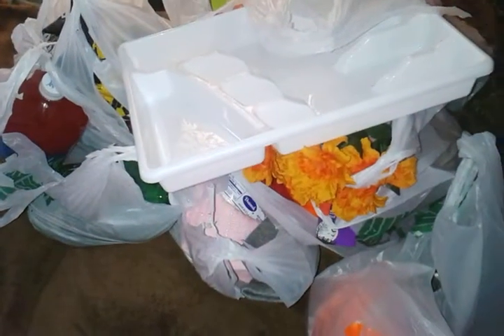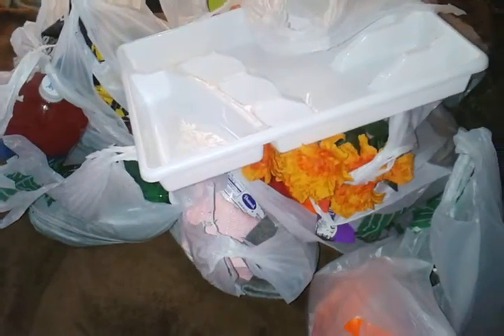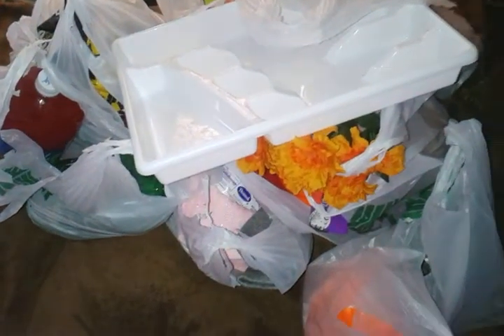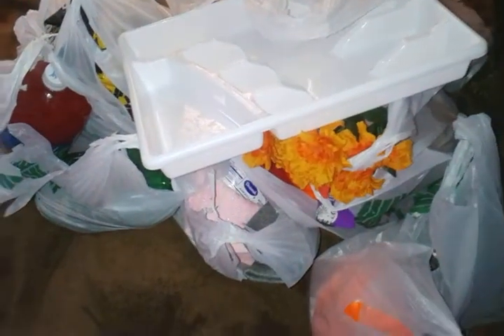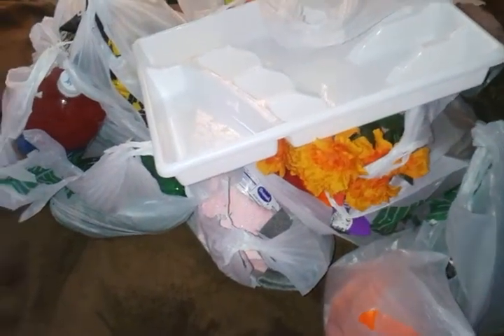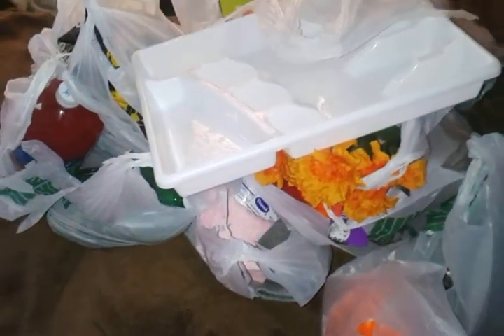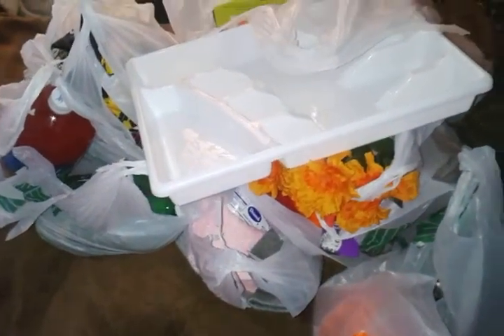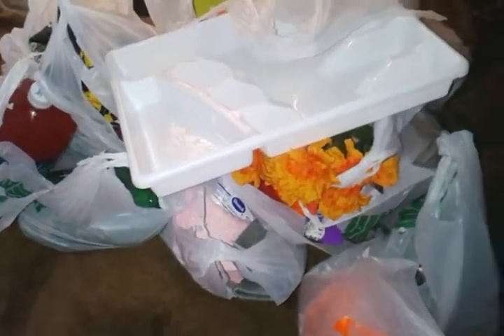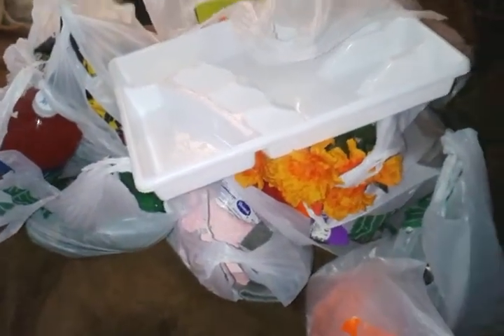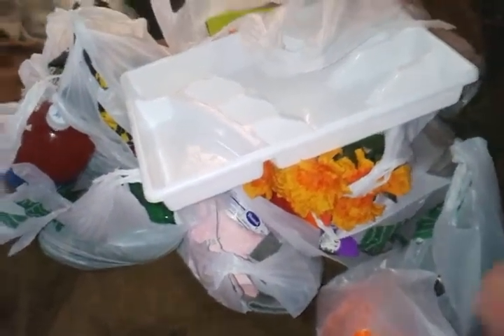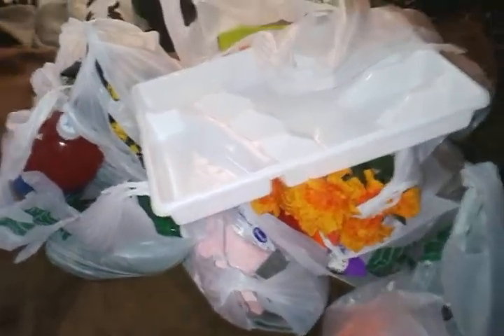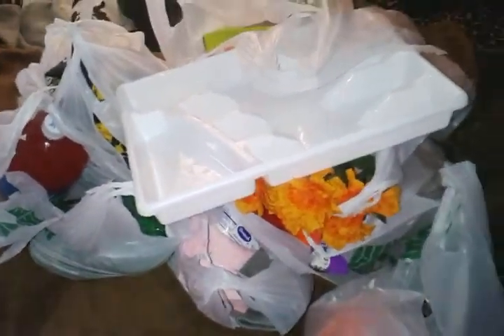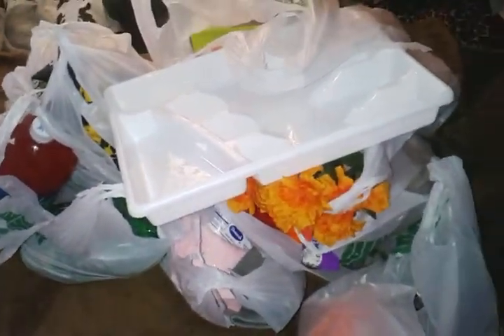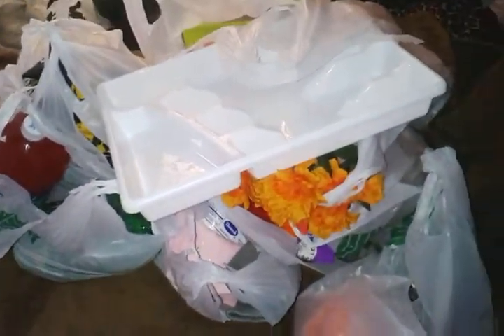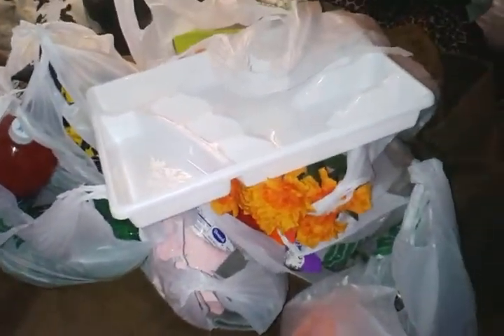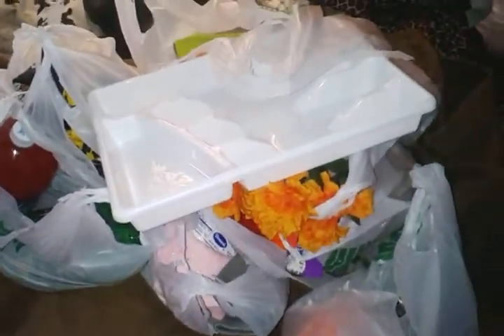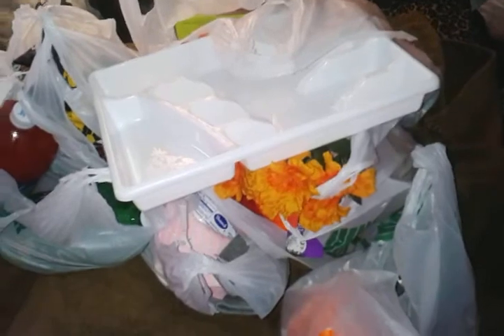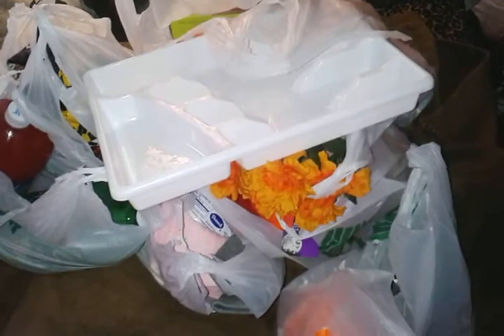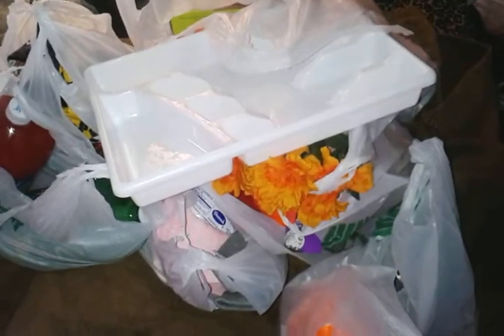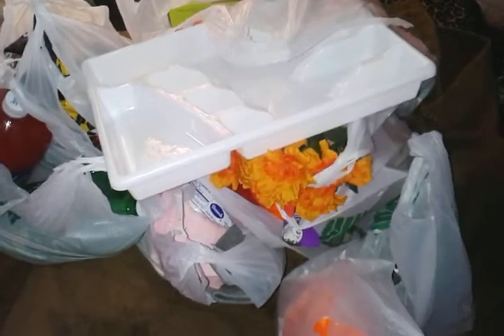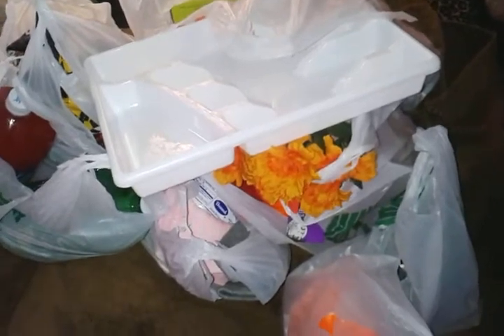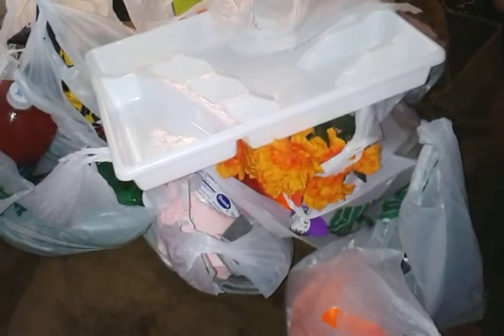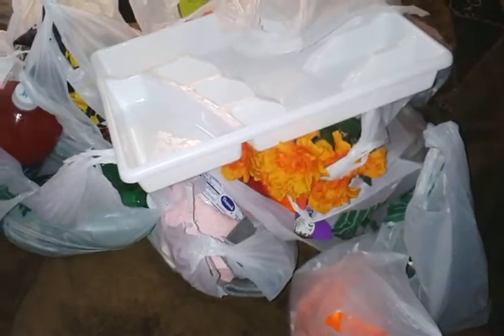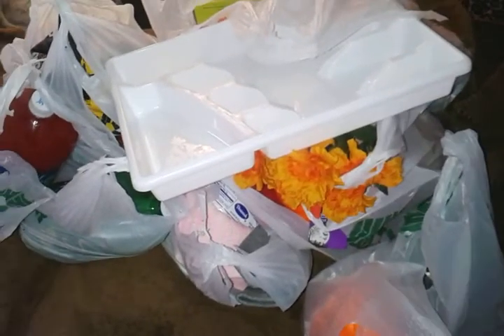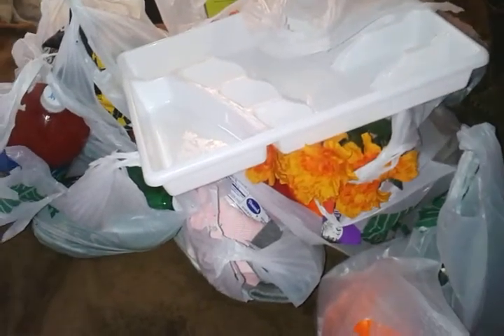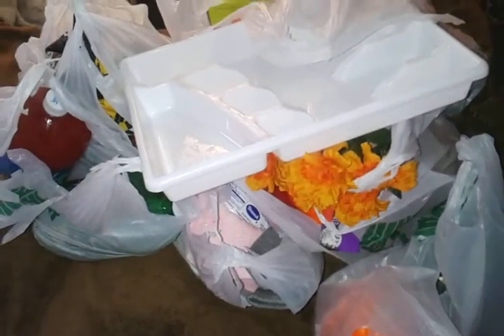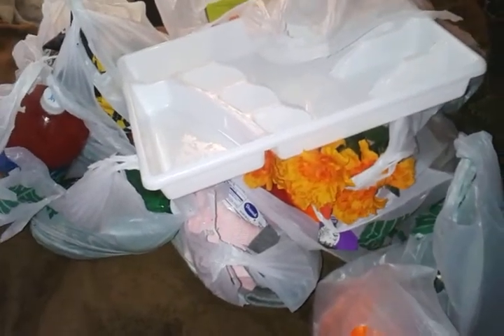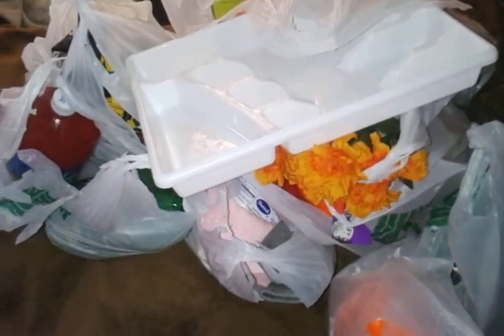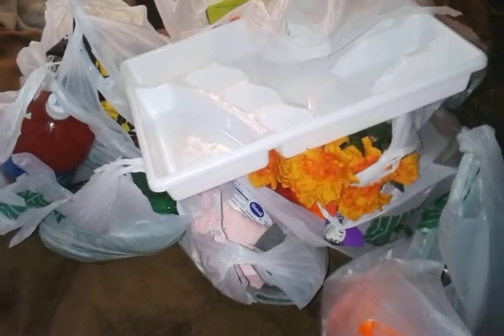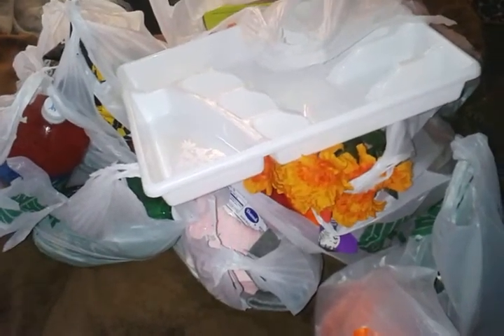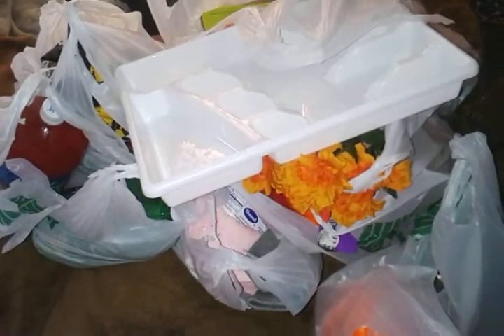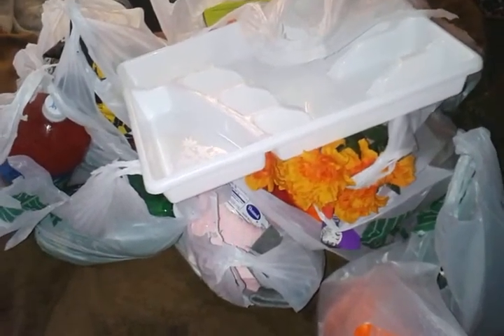Hi my budget divas. I'm here with, as you can see, a very quick Dollar Tree haul.